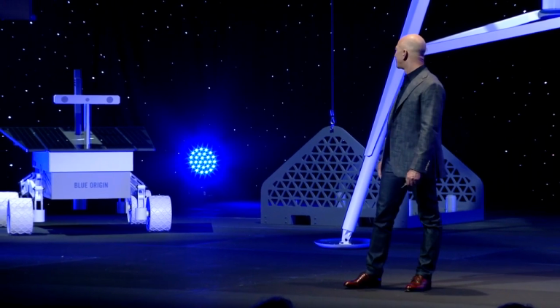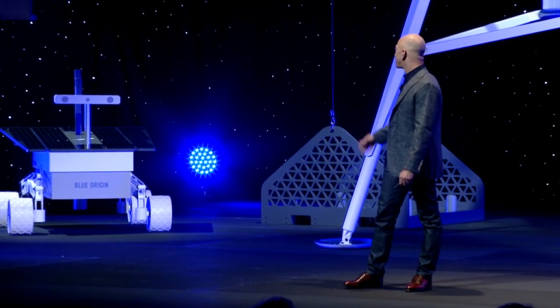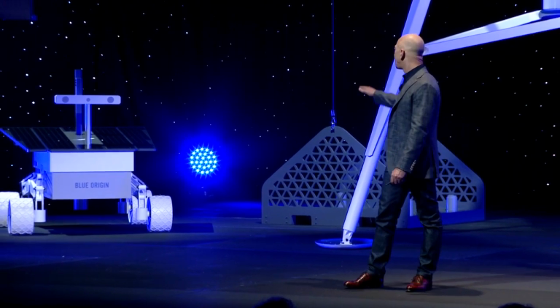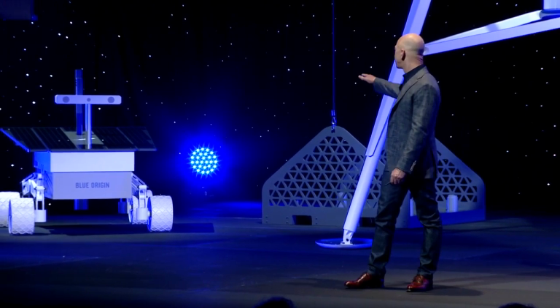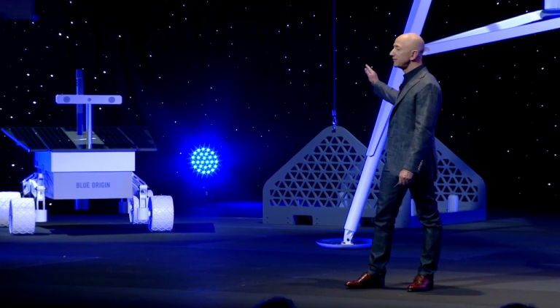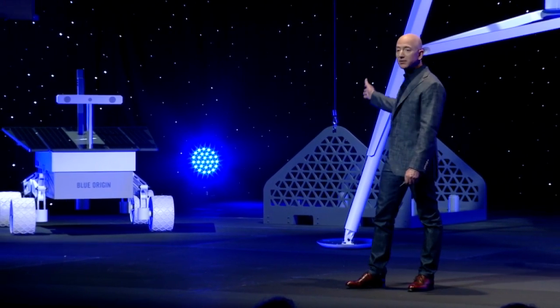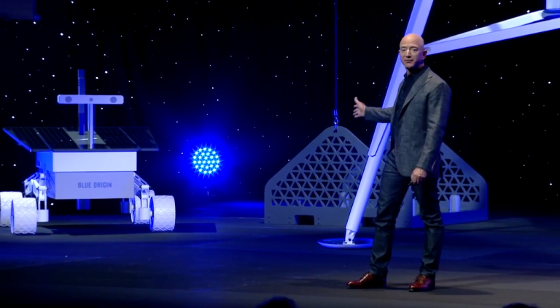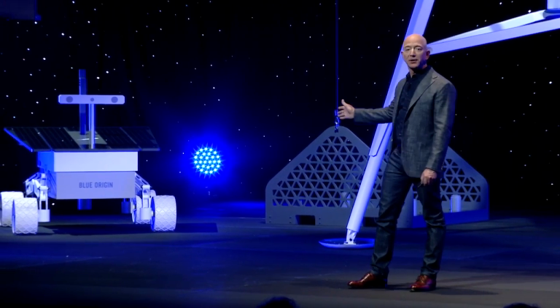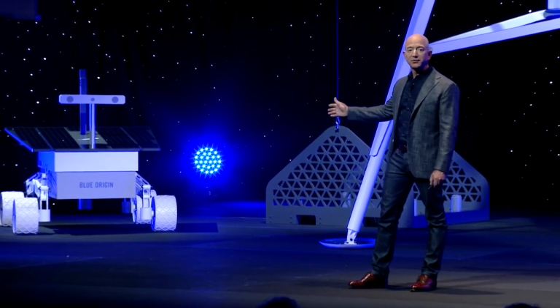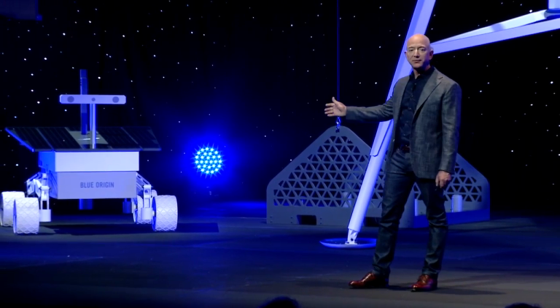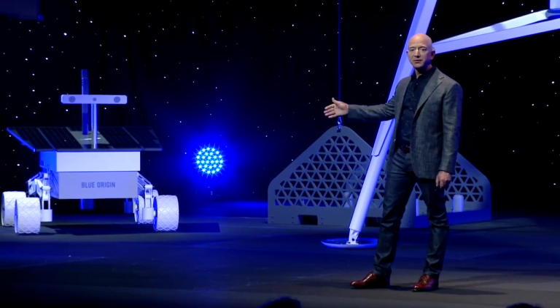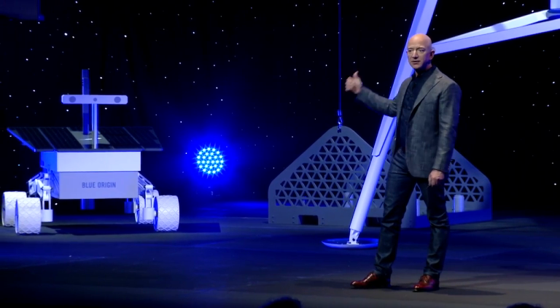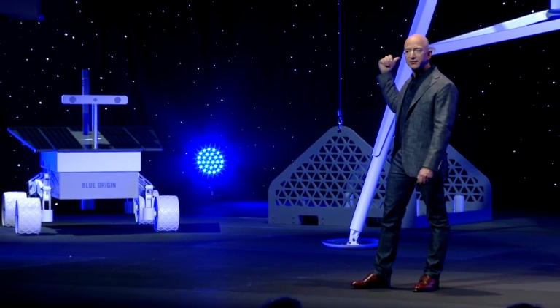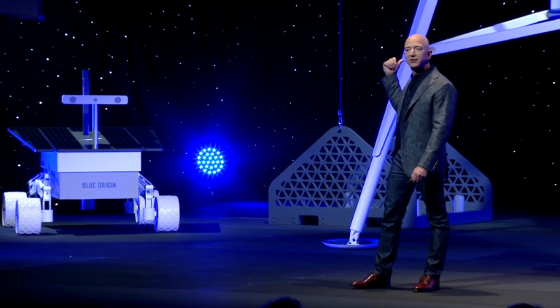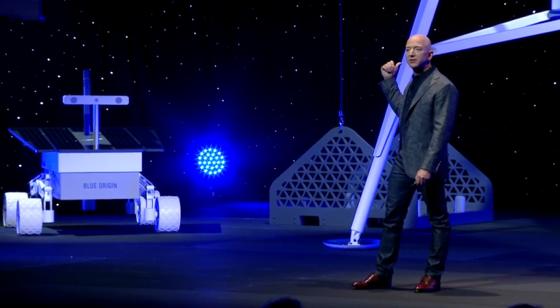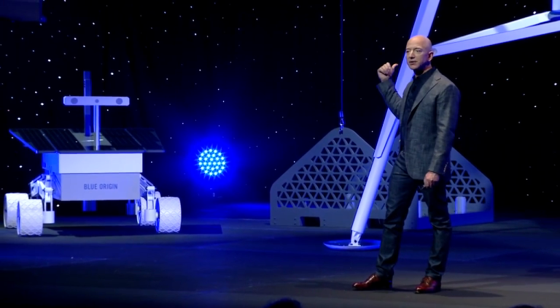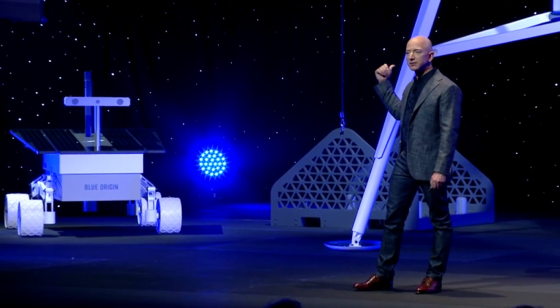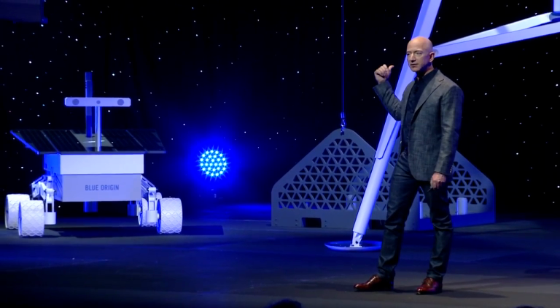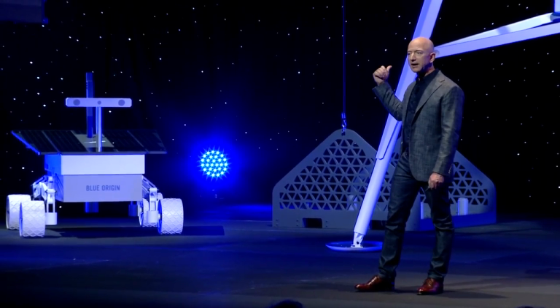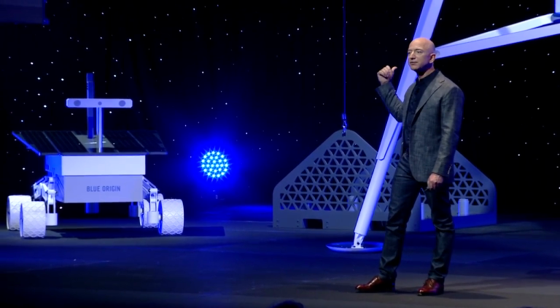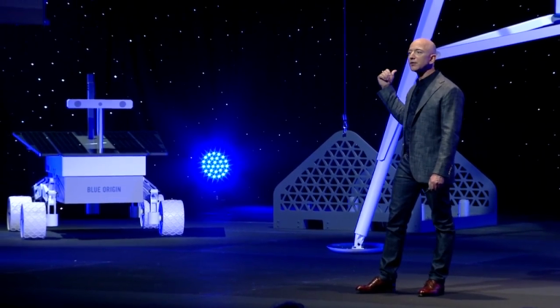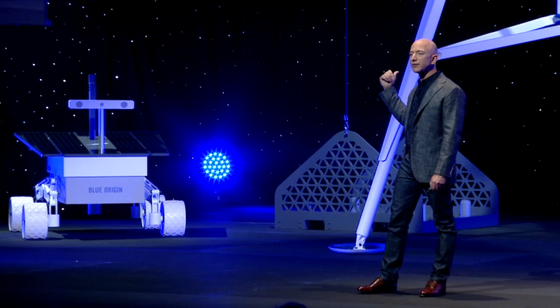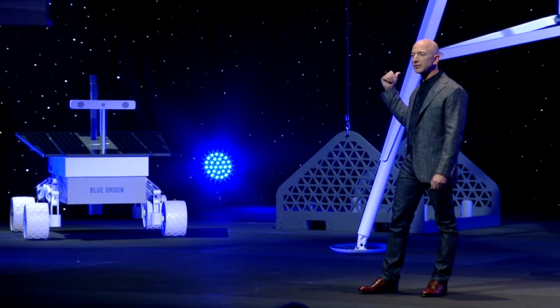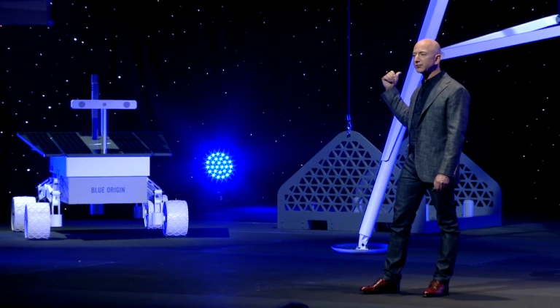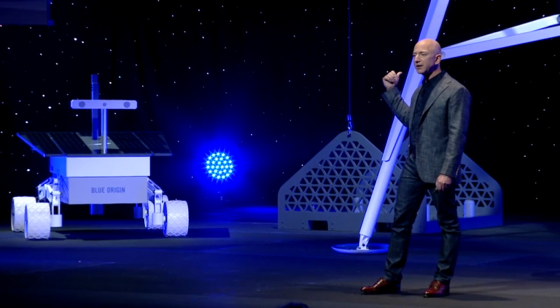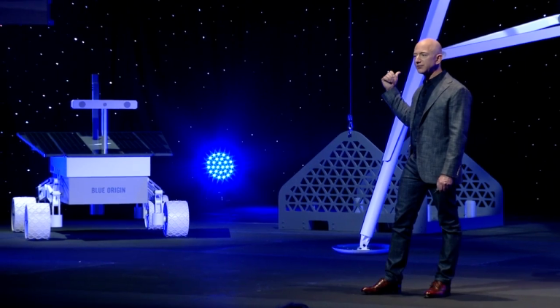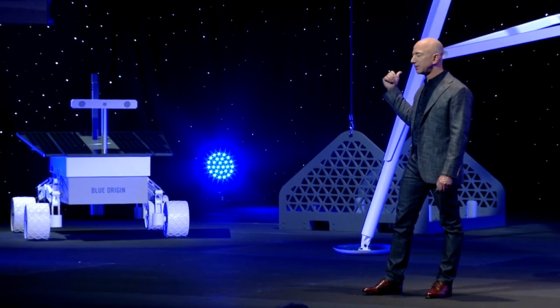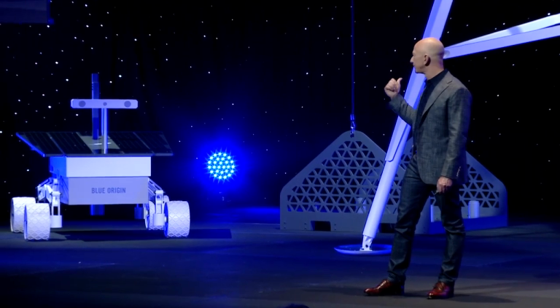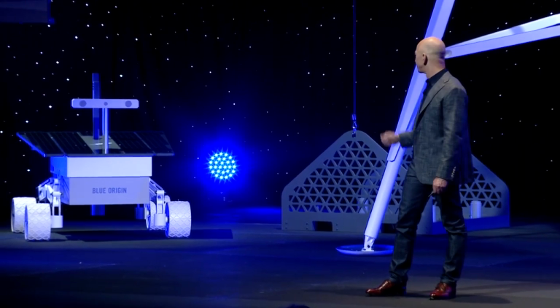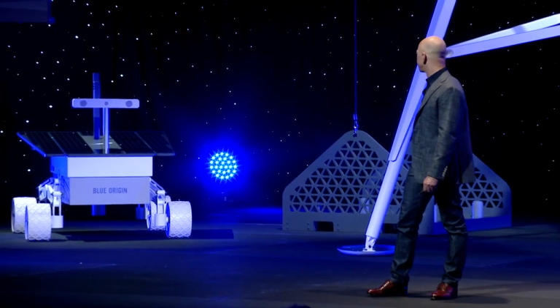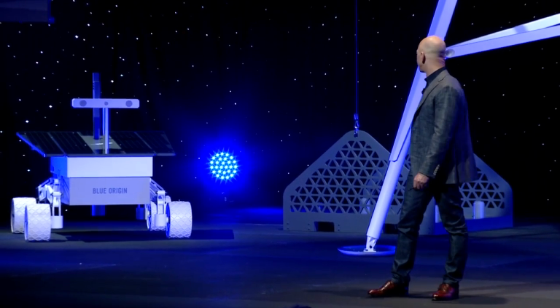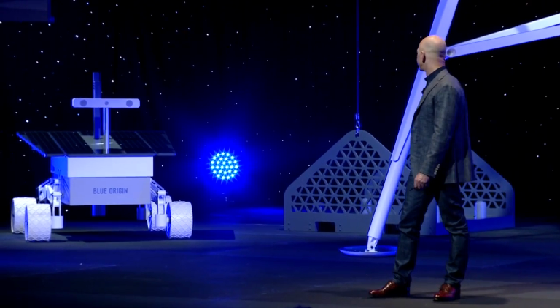And by the way, even though that's a large rover, this vehicle can land four of them simultaneously on the surface of the moon.